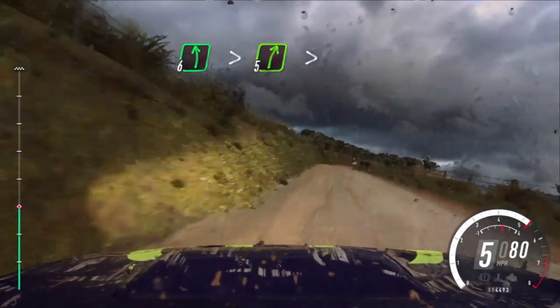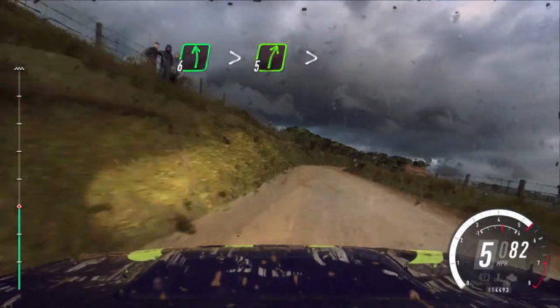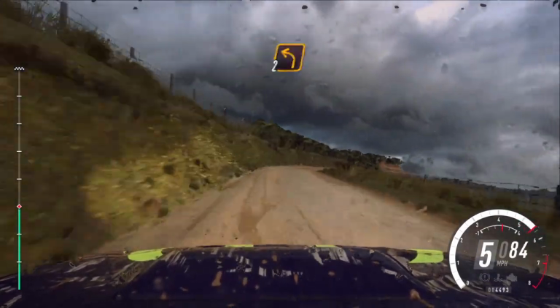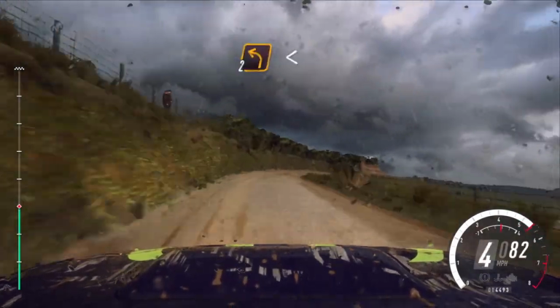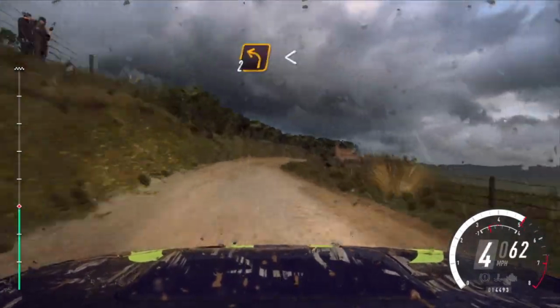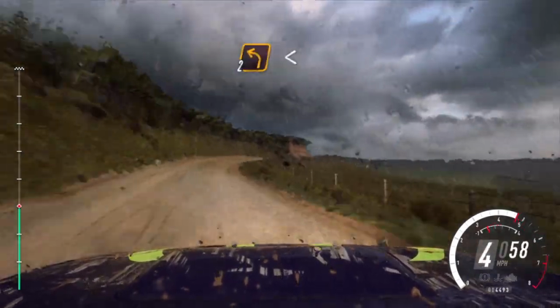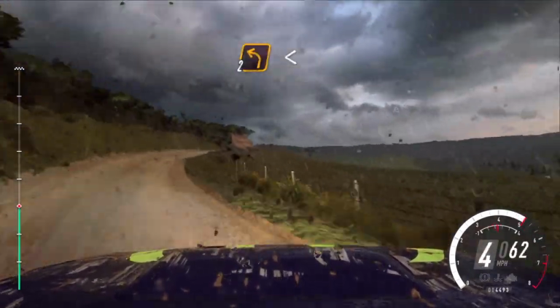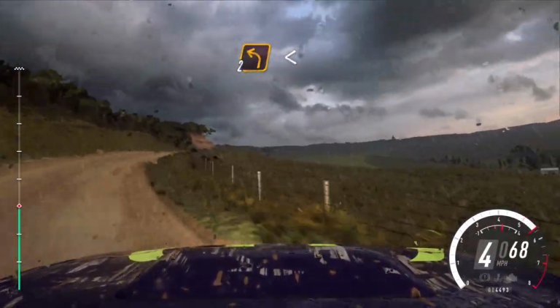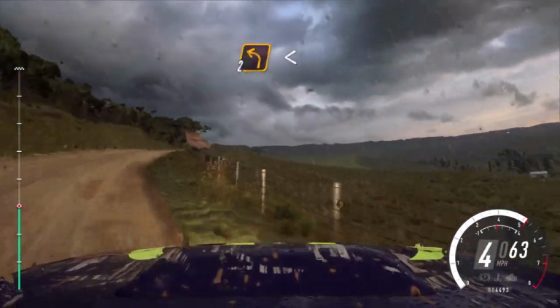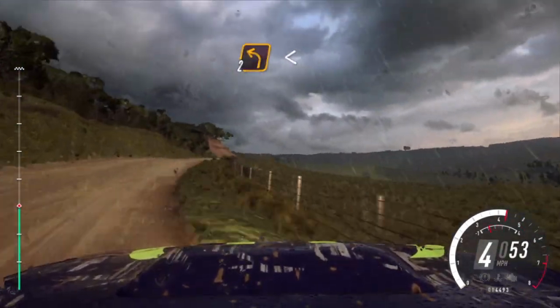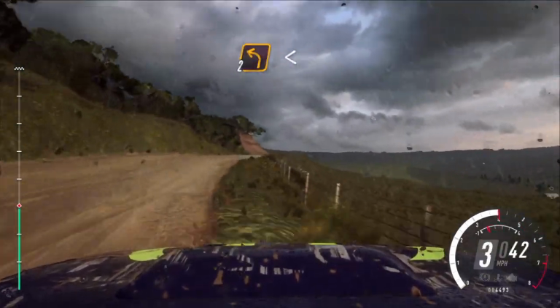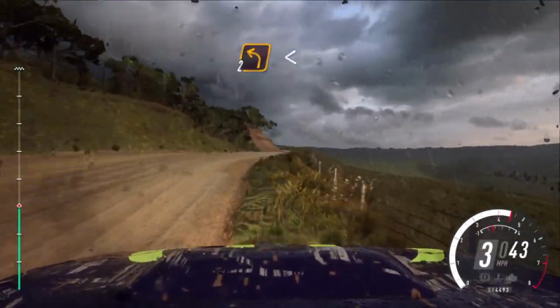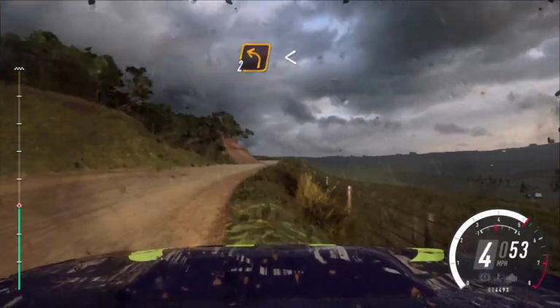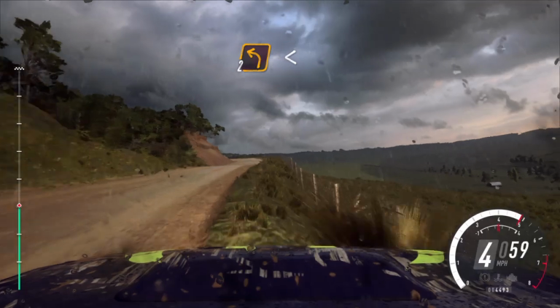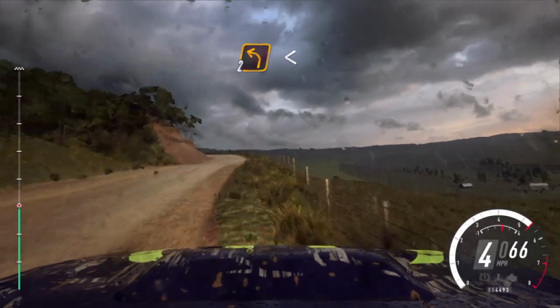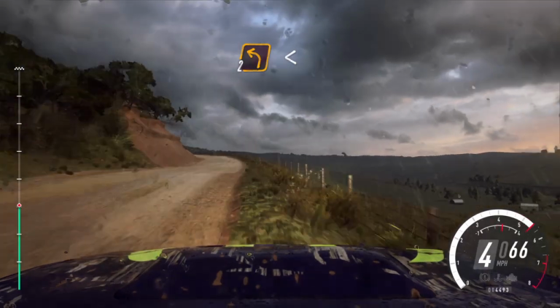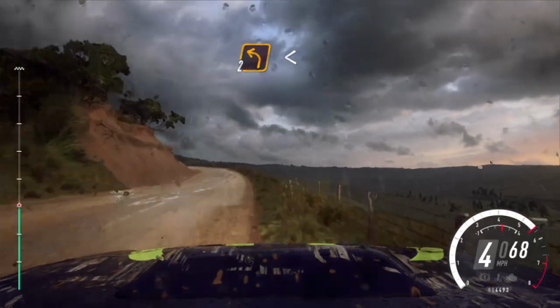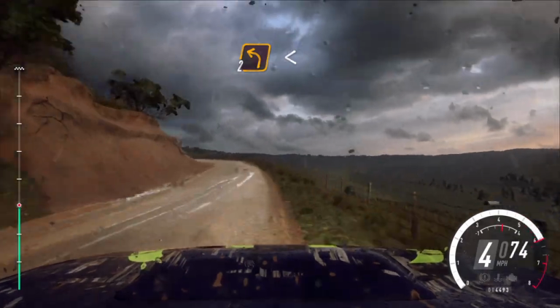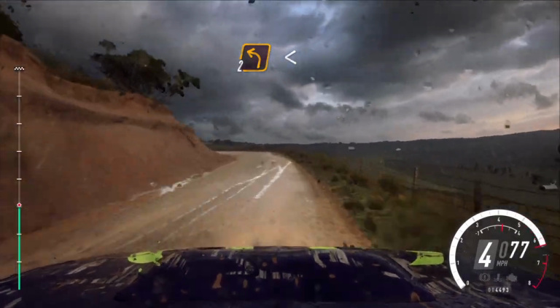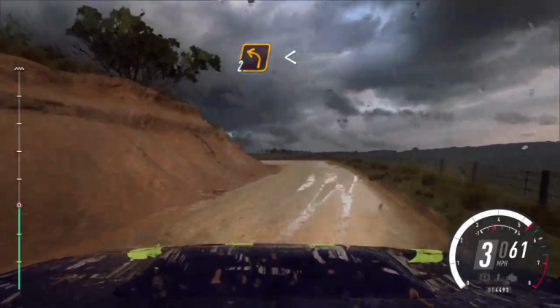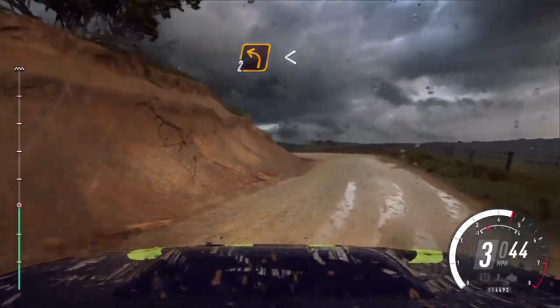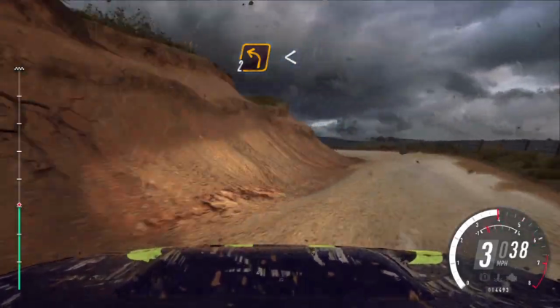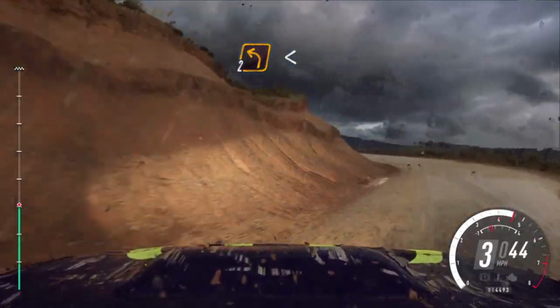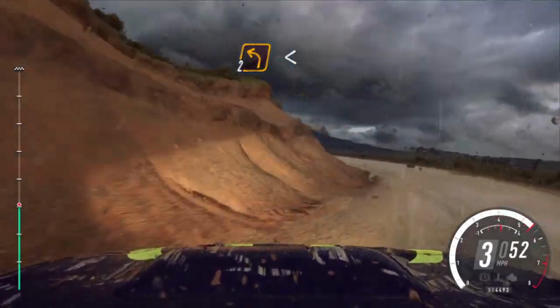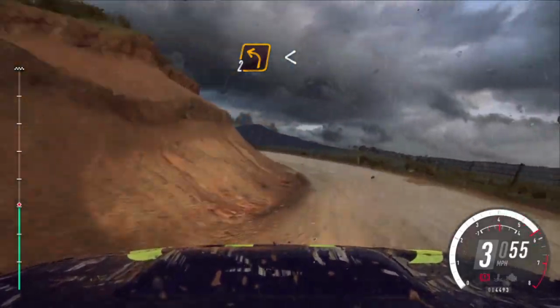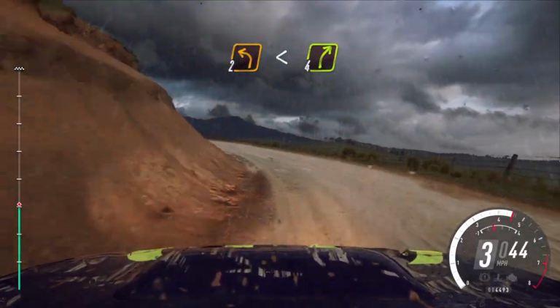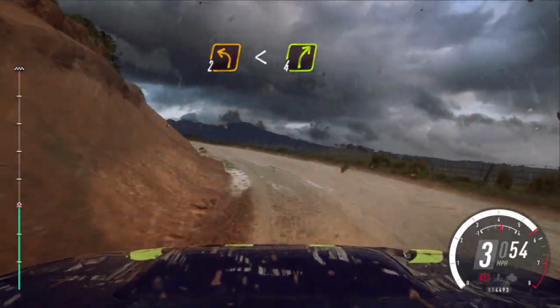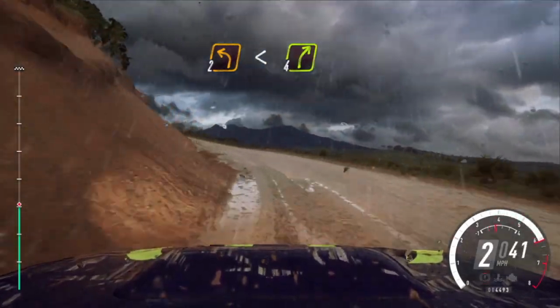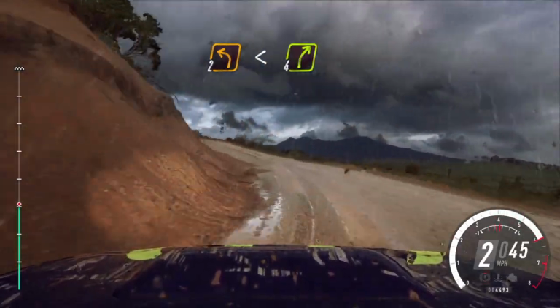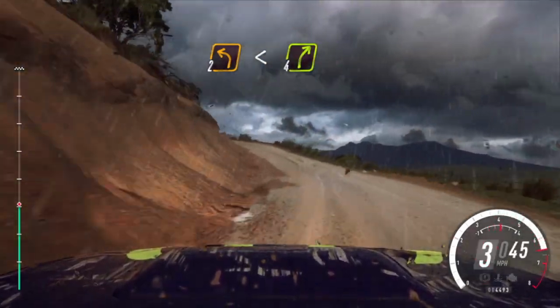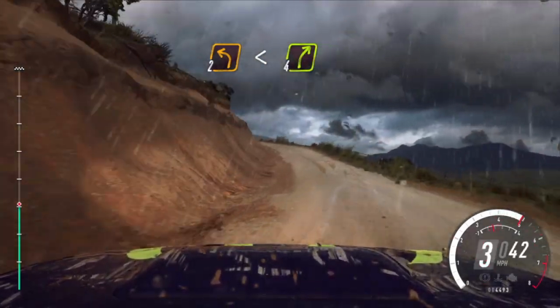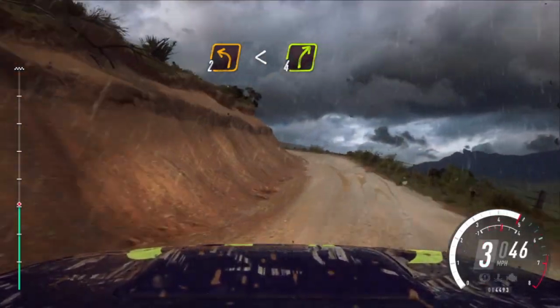Into unseen 2 left, extra long, opens, into 4 right, small cut.